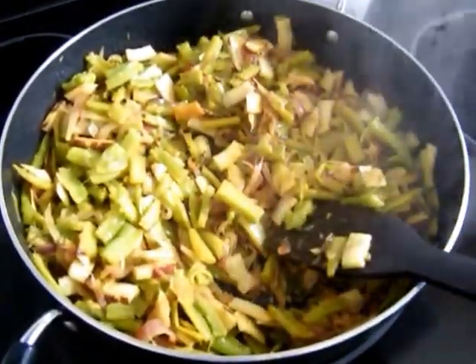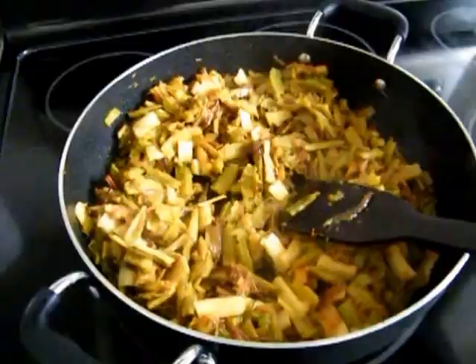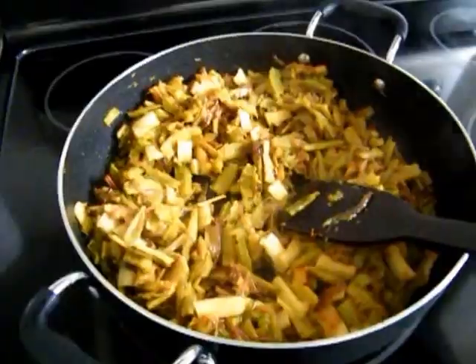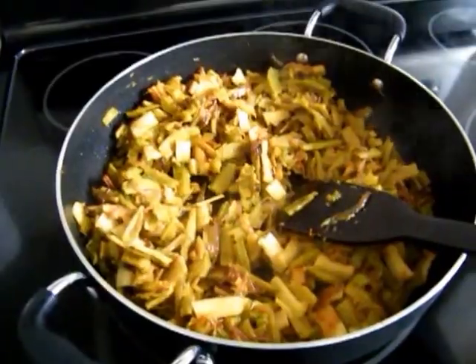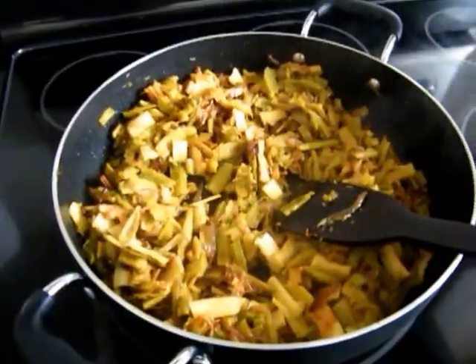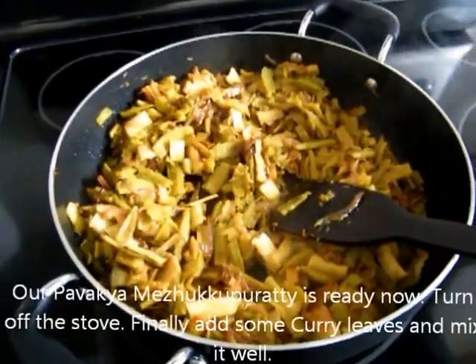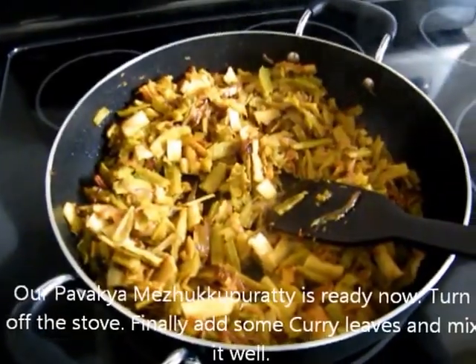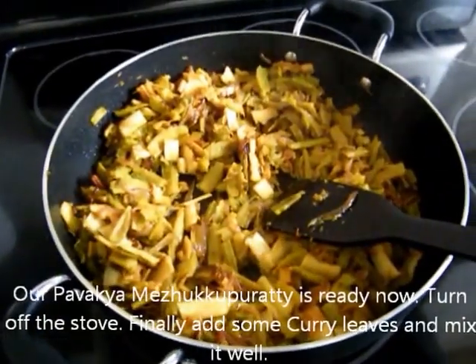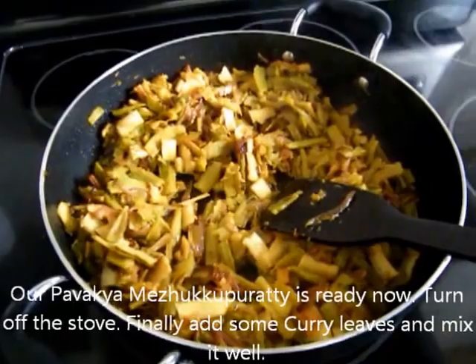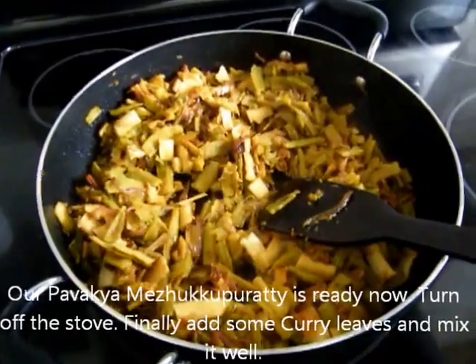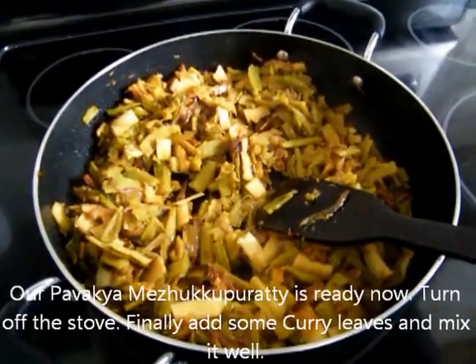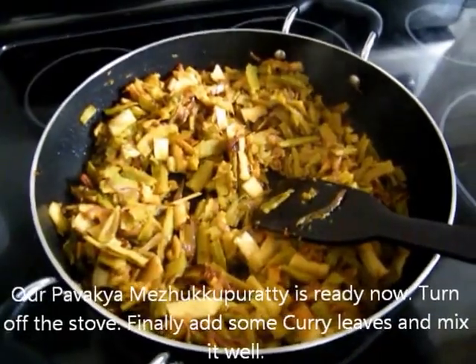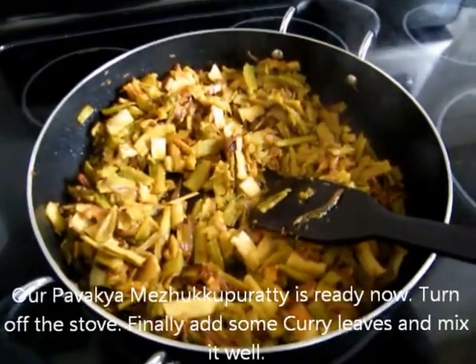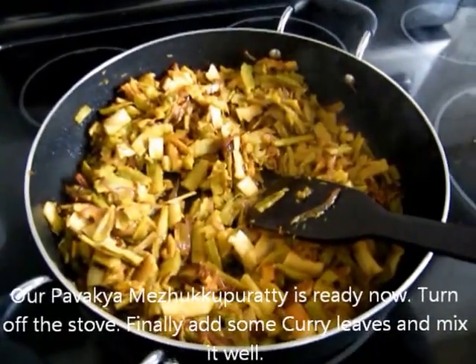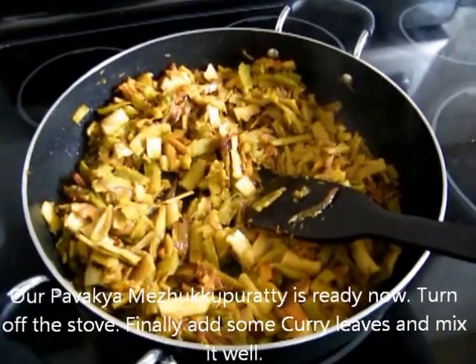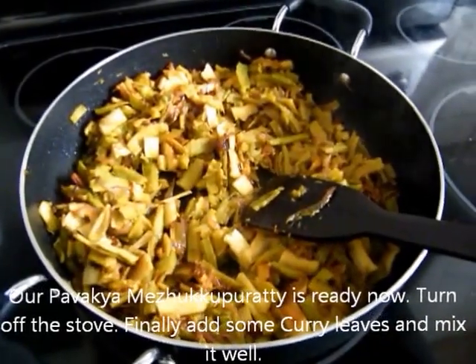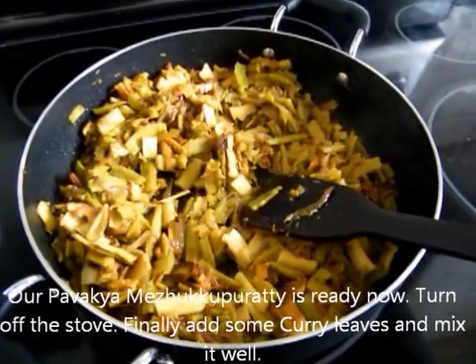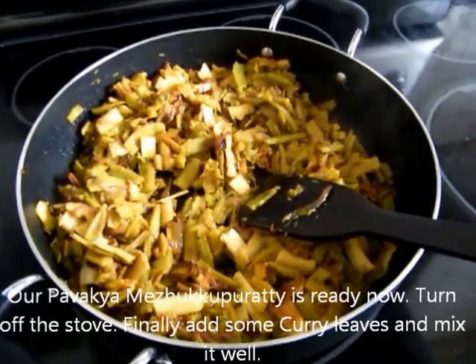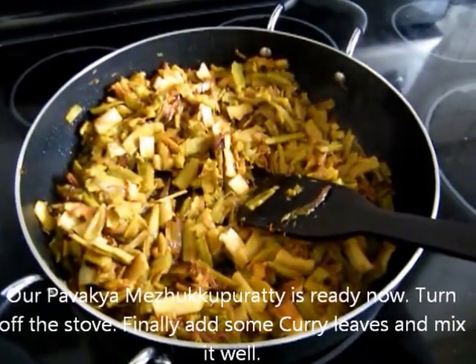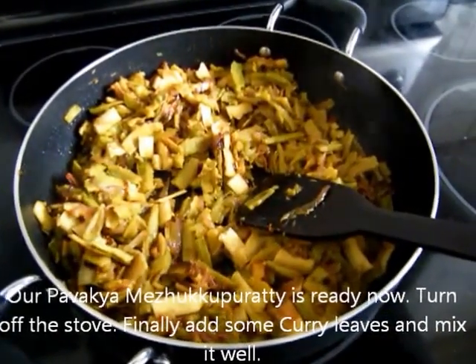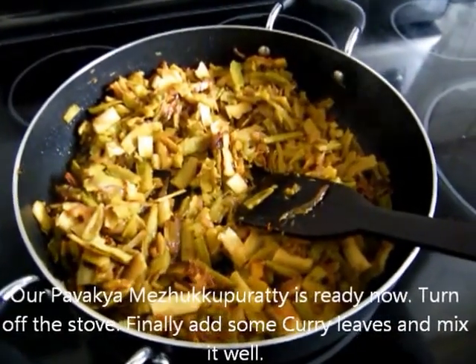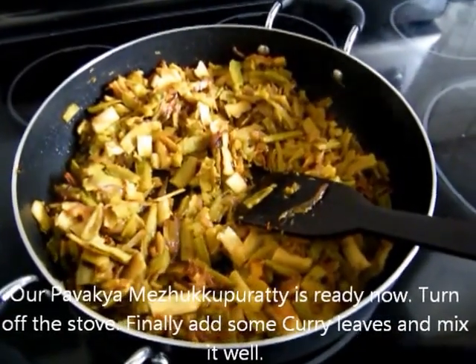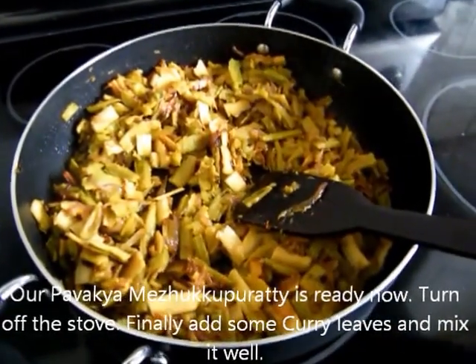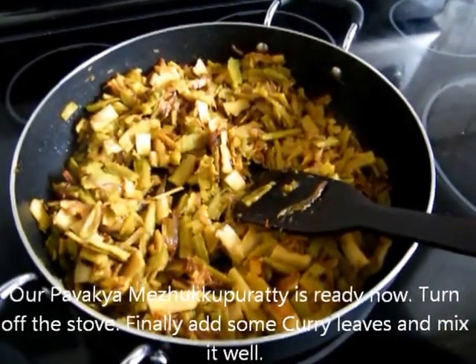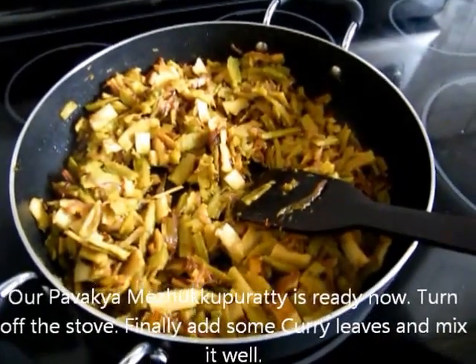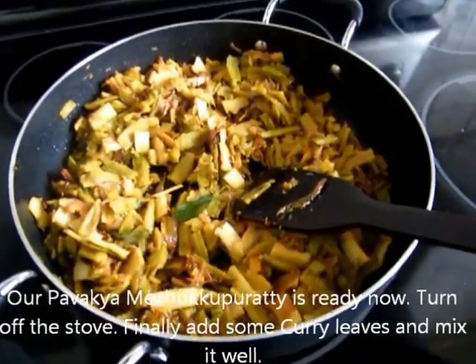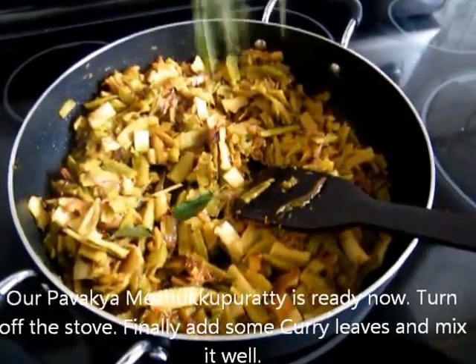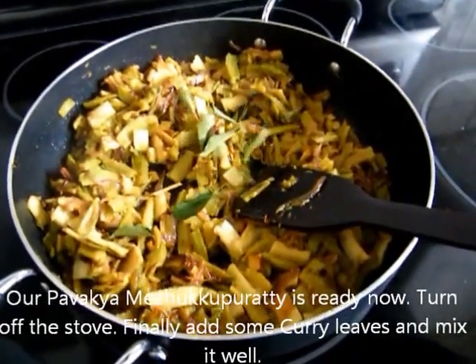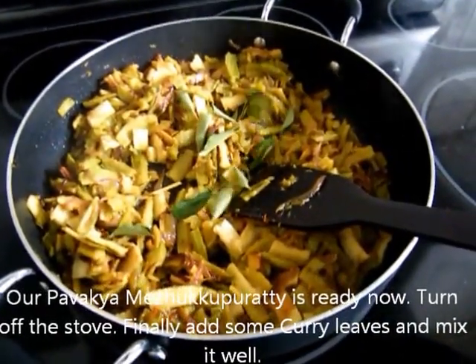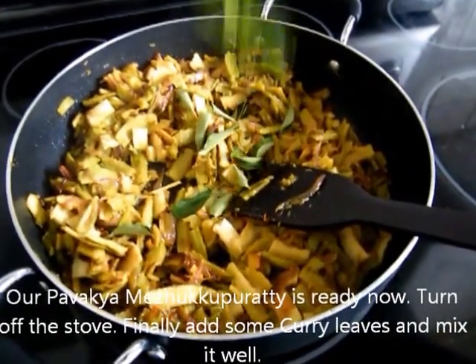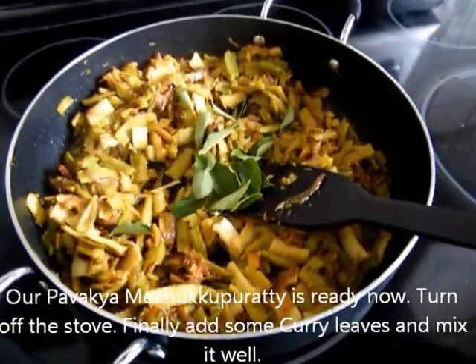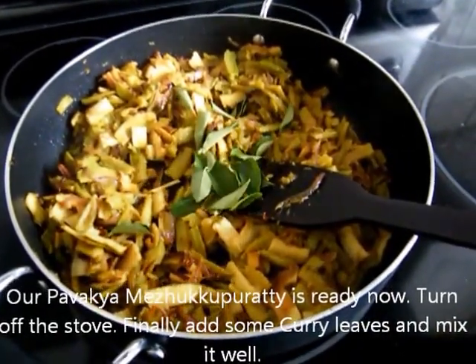Now the milk is ready. Cook until the end.